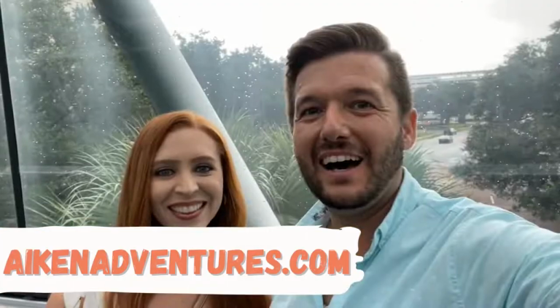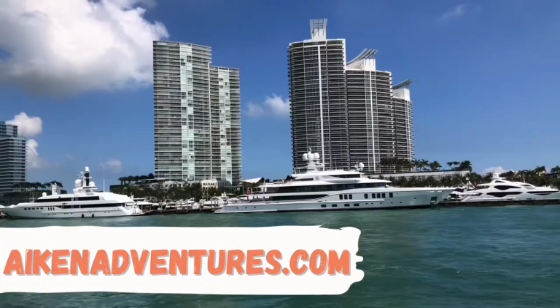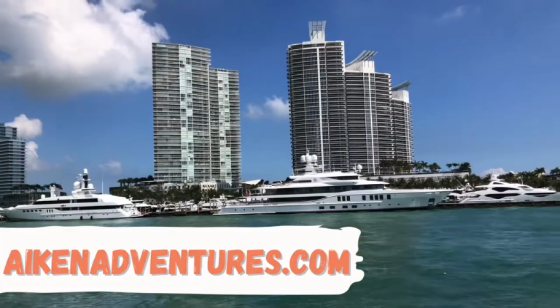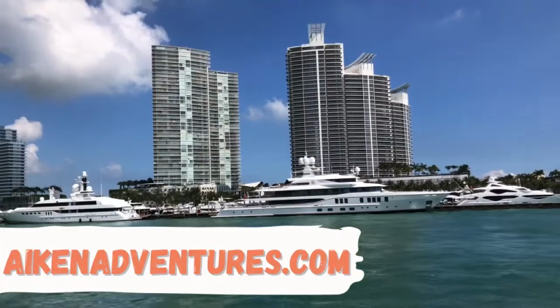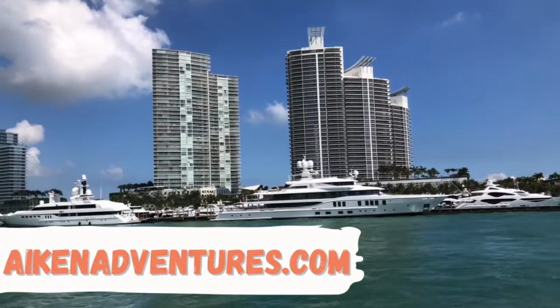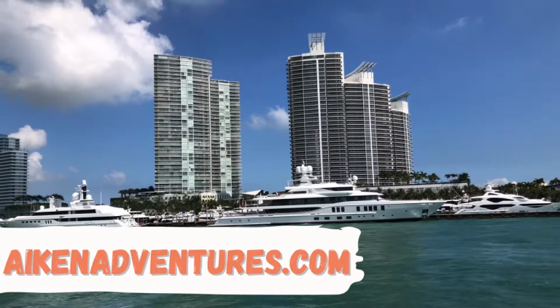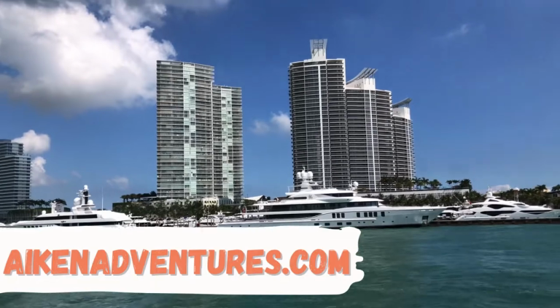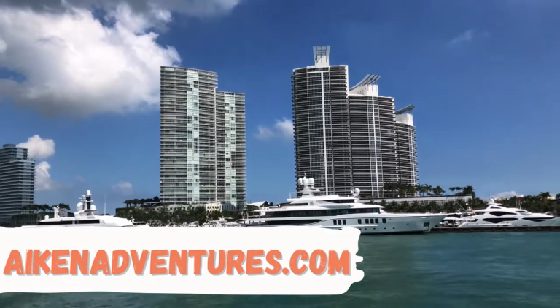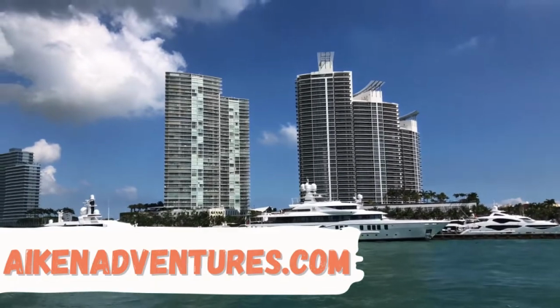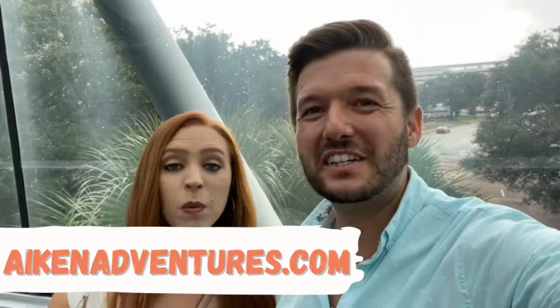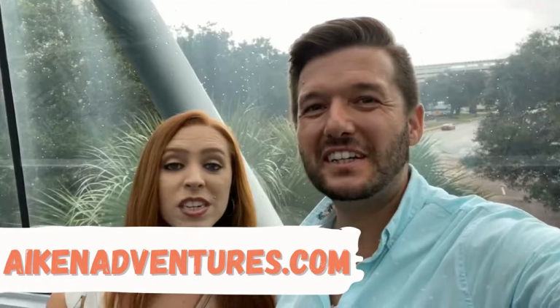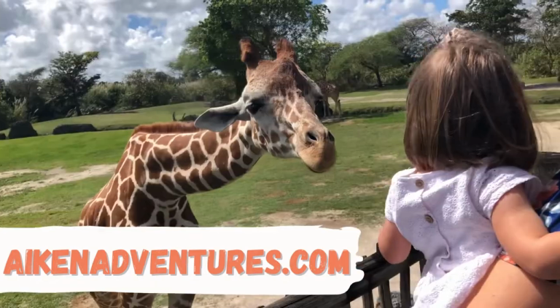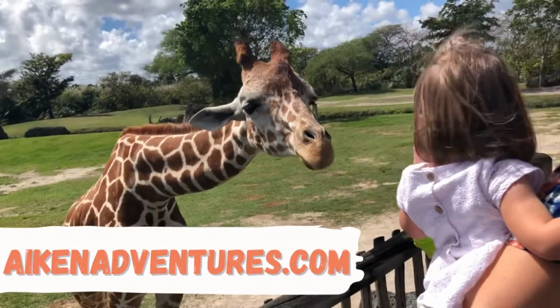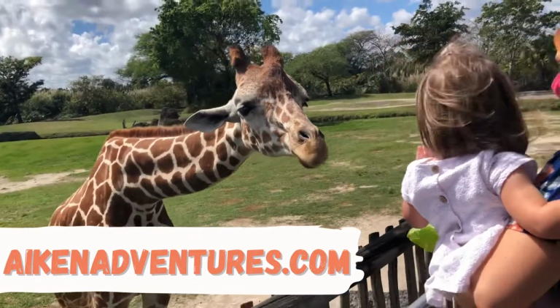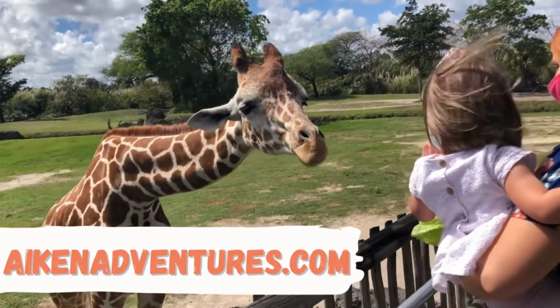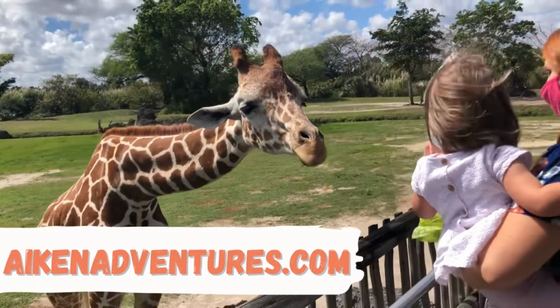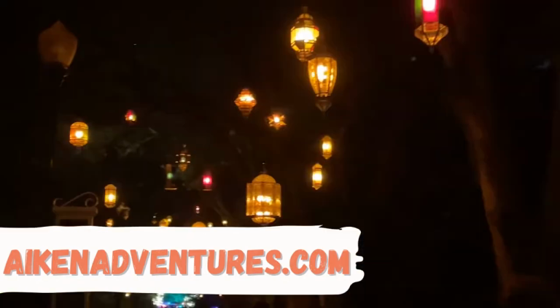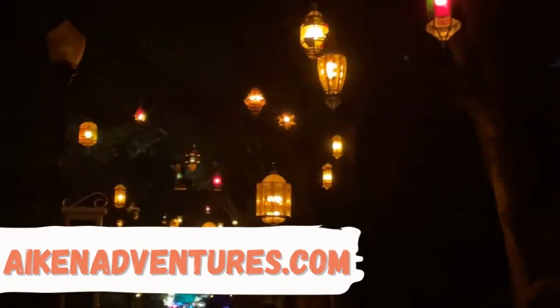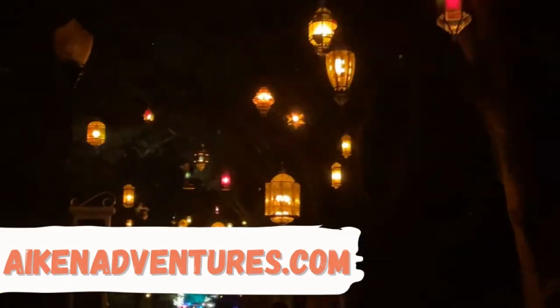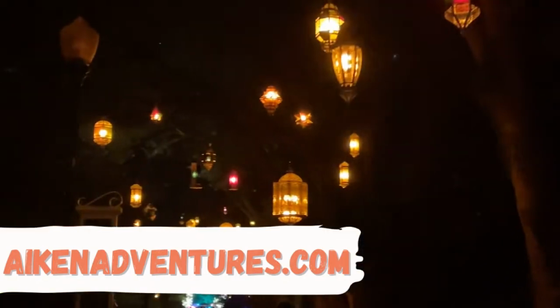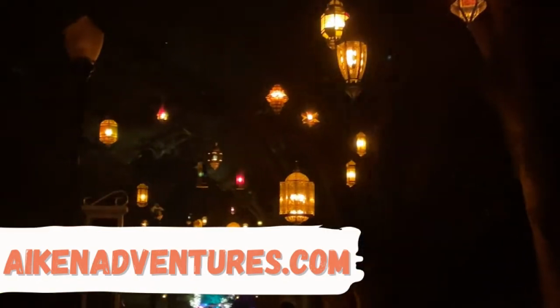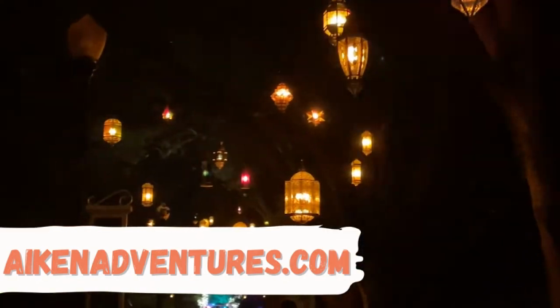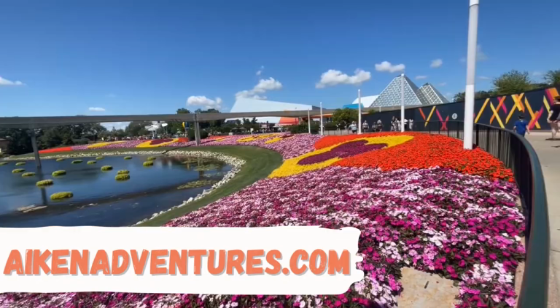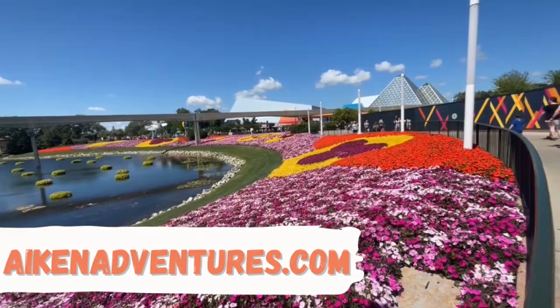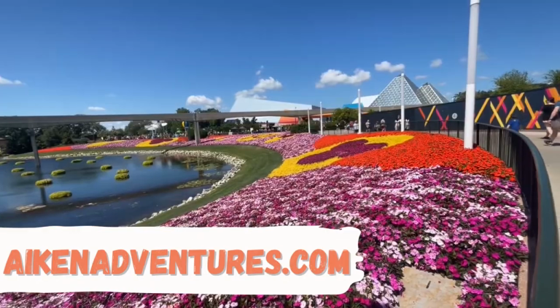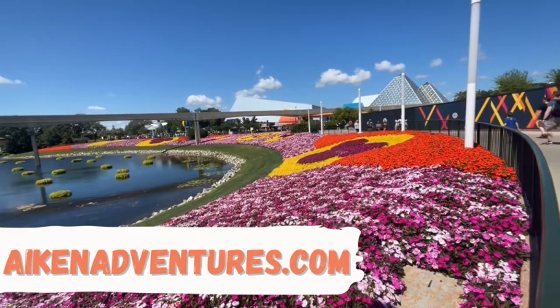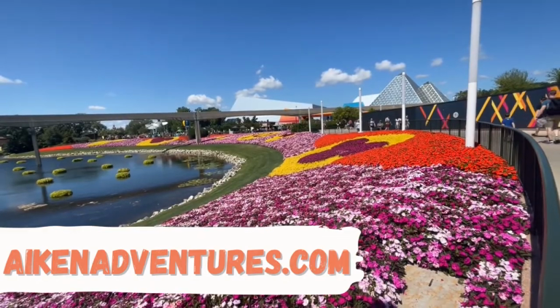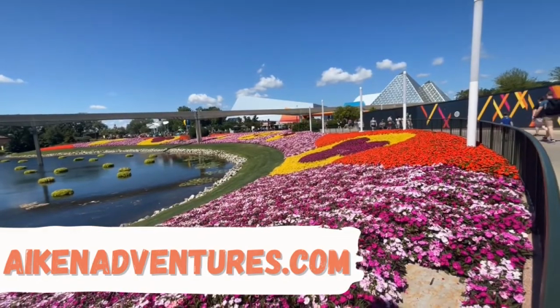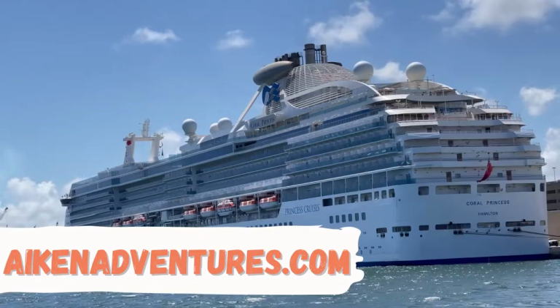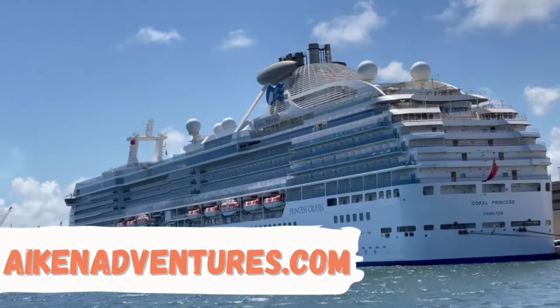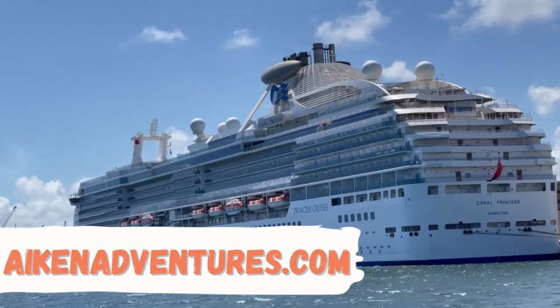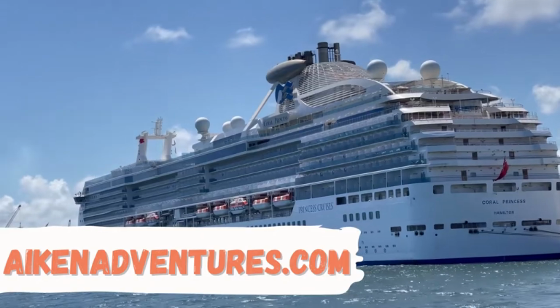Hi and welcome to Aiken Adventures. We're taking you to do all the best things and all the best places all around Florida and beyond.